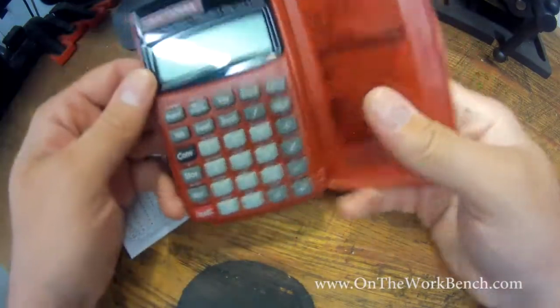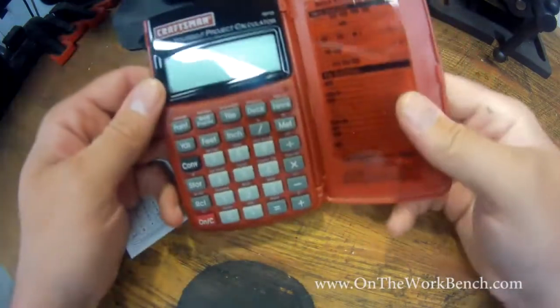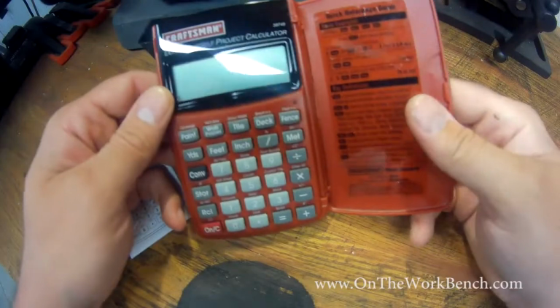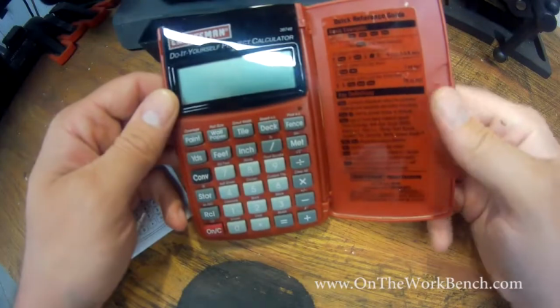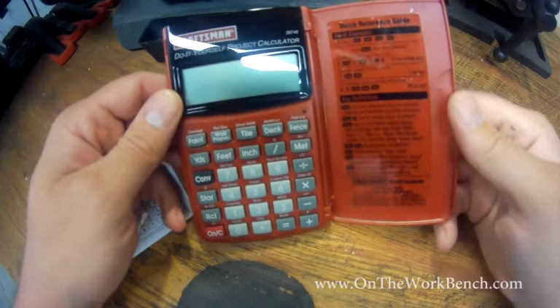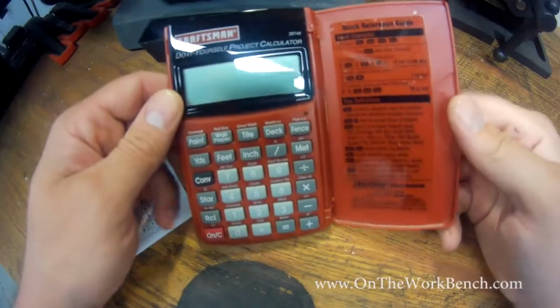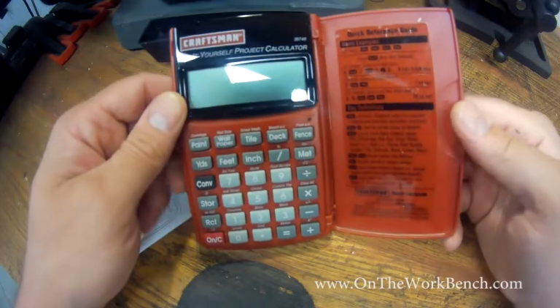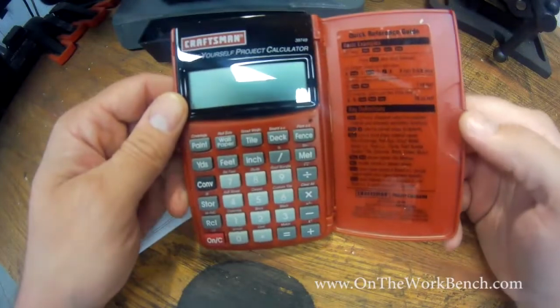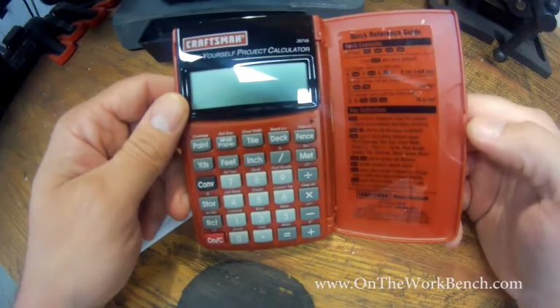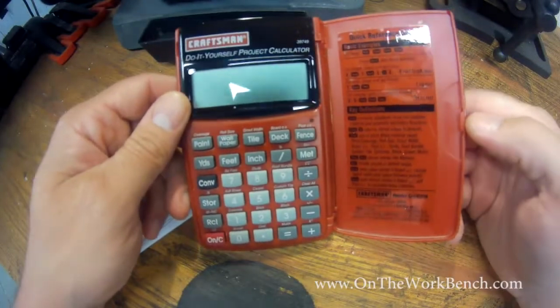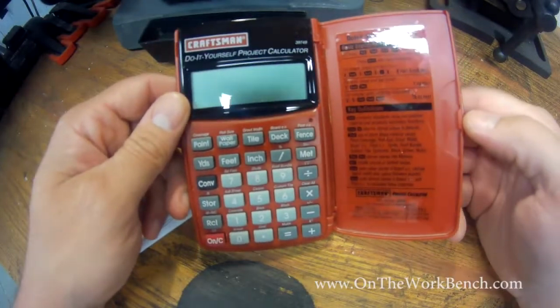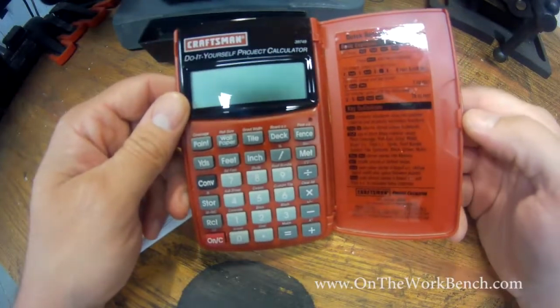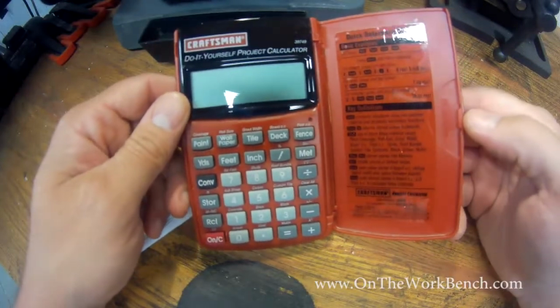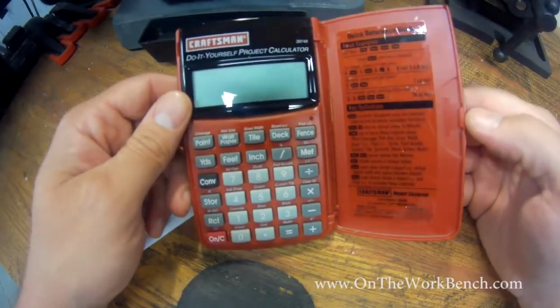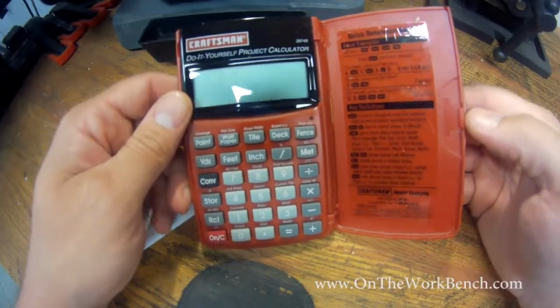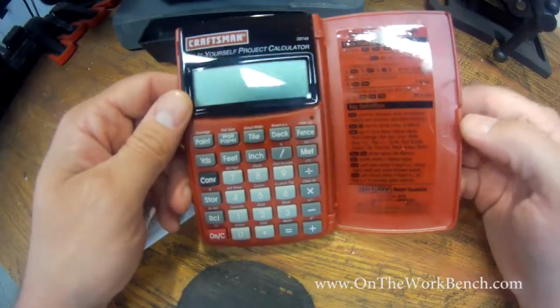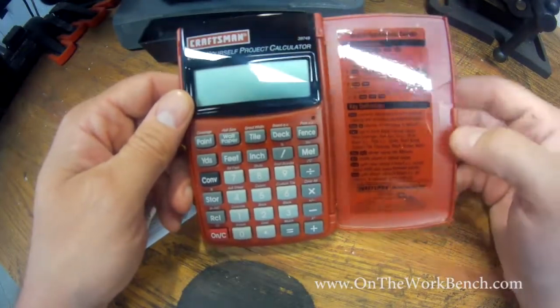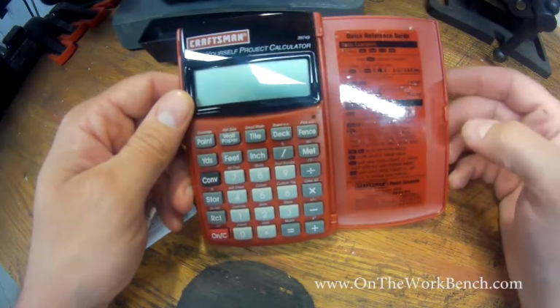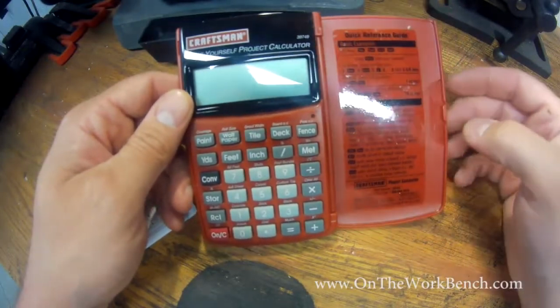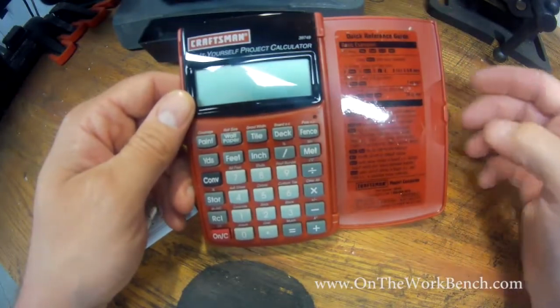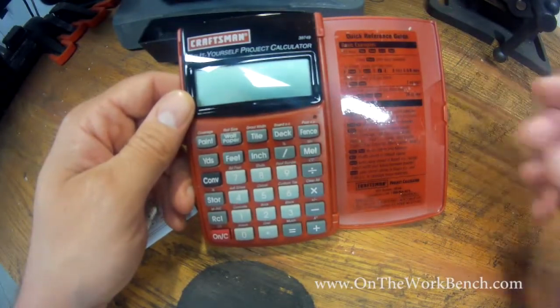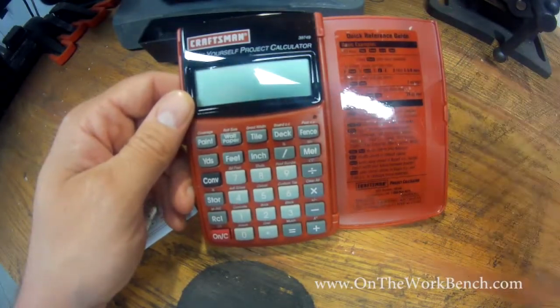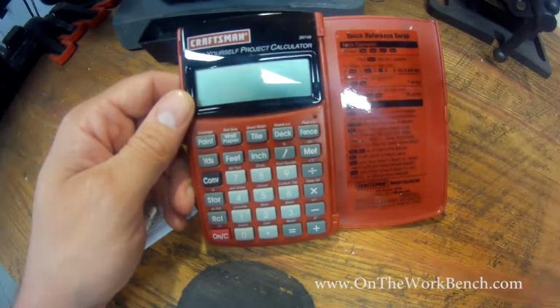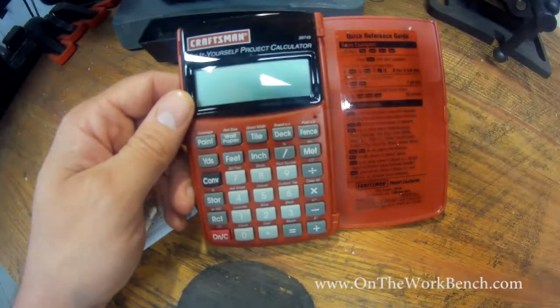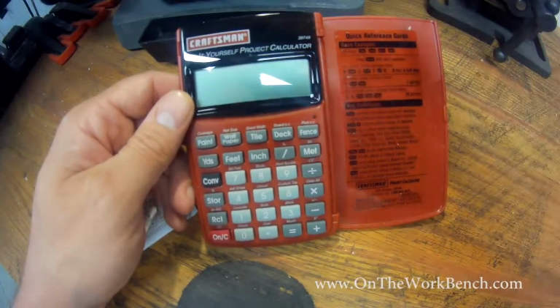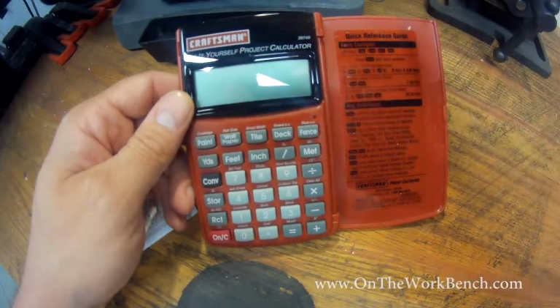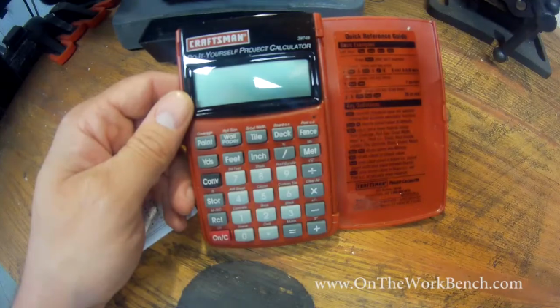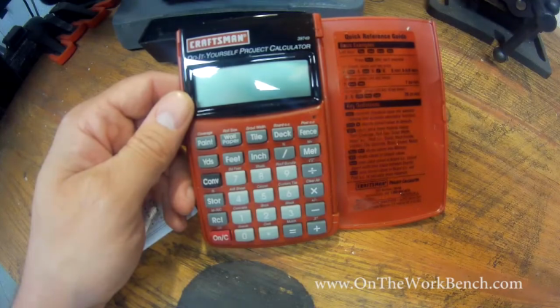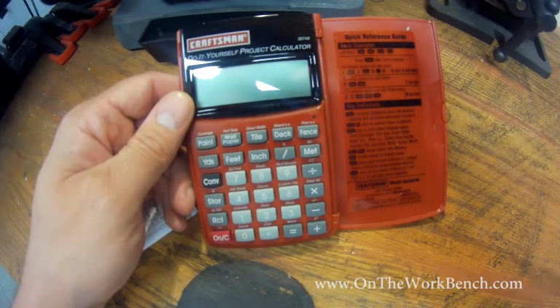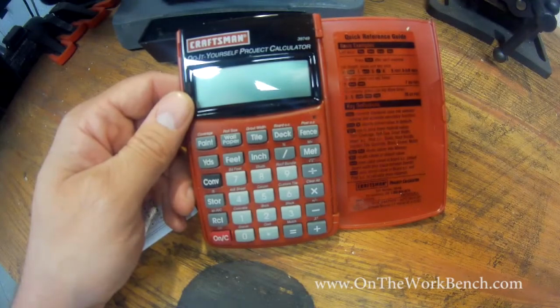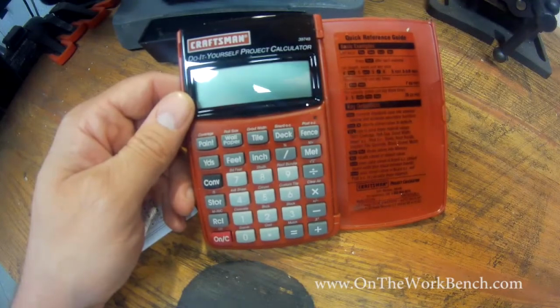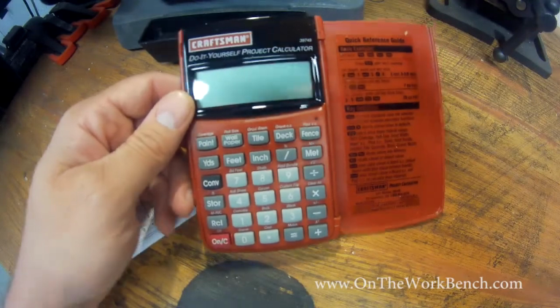So I just want to give you this little quick review and thoughts on this do-it-yourself project calculator. Hope you found this video useful and interesting. Have a great day, bye.